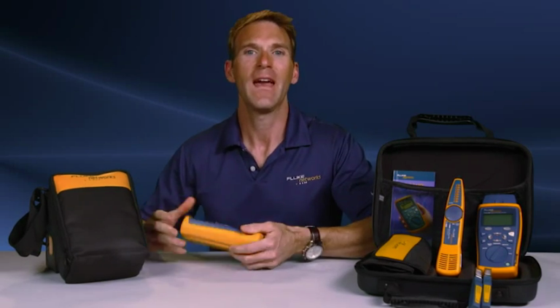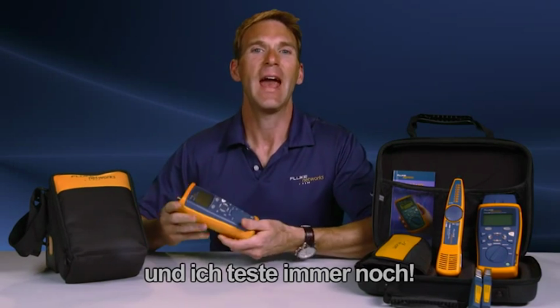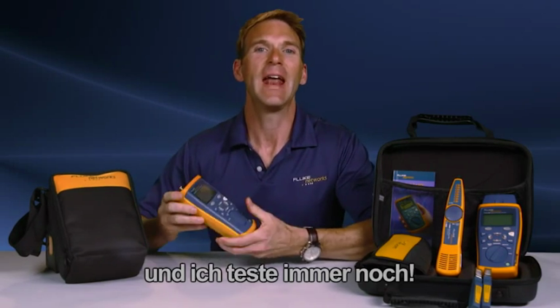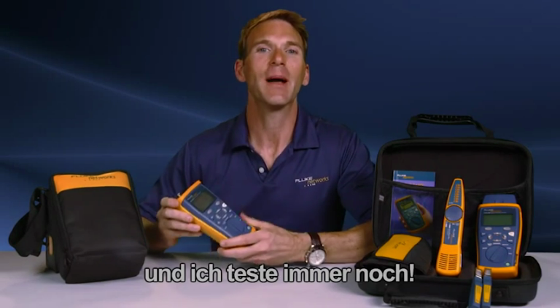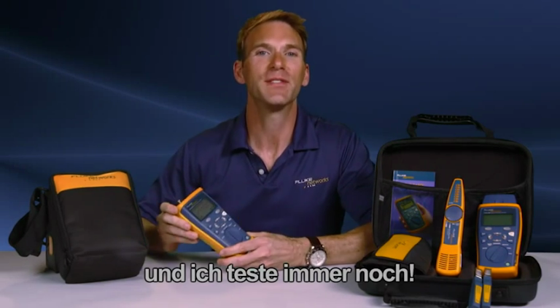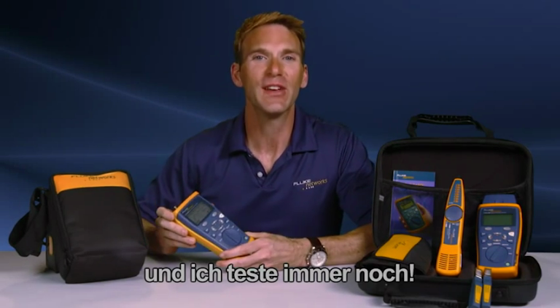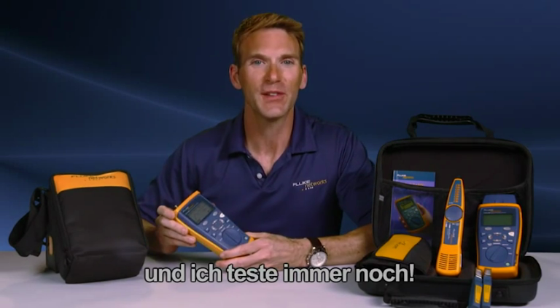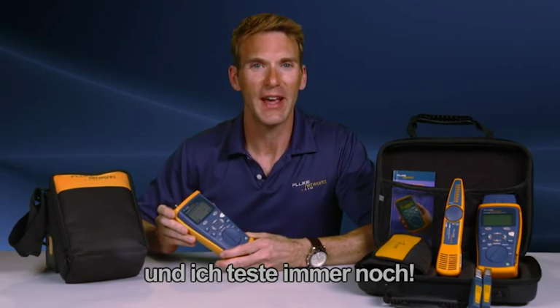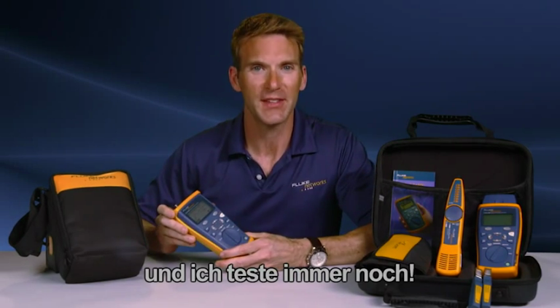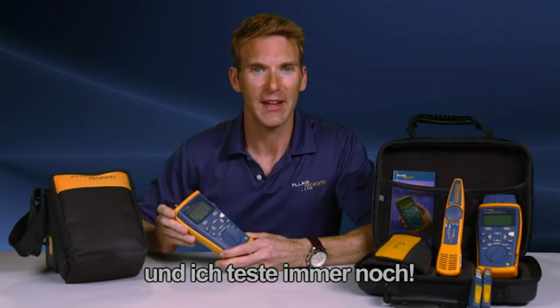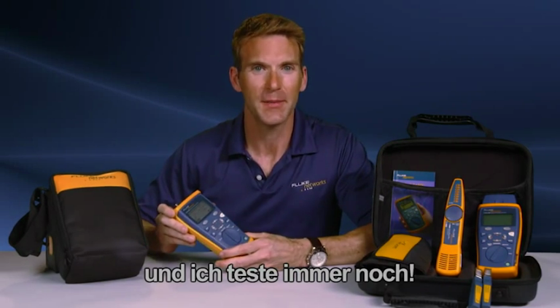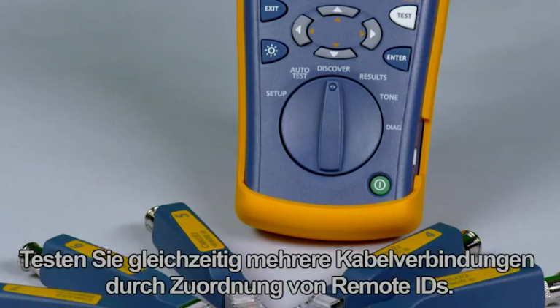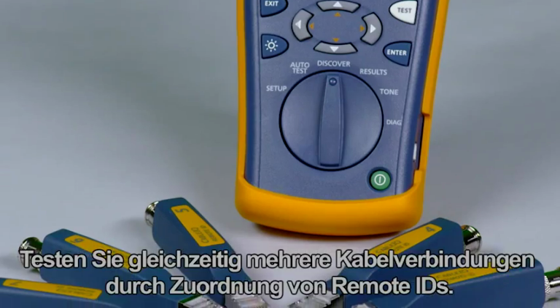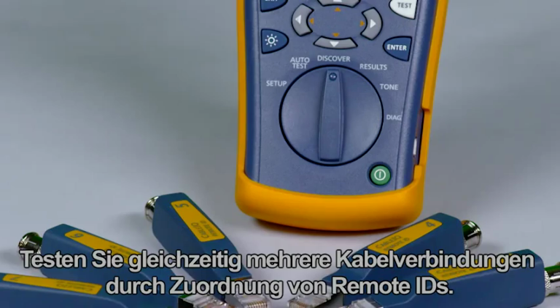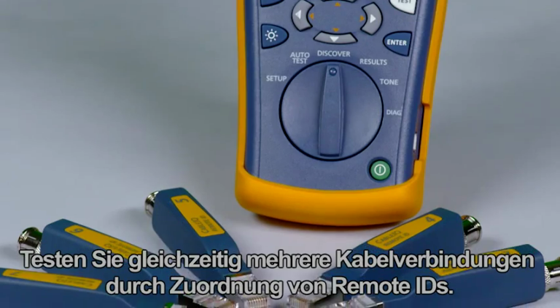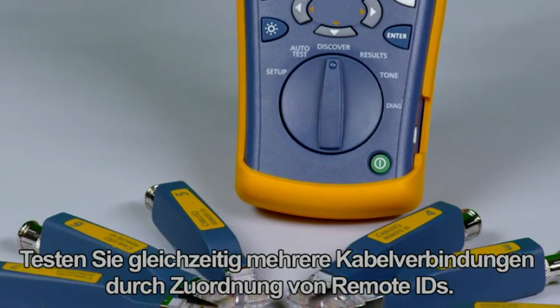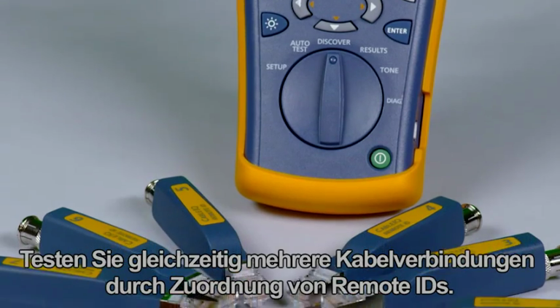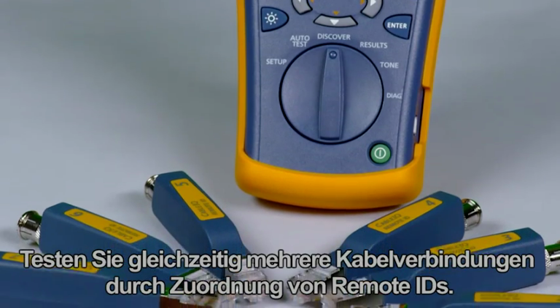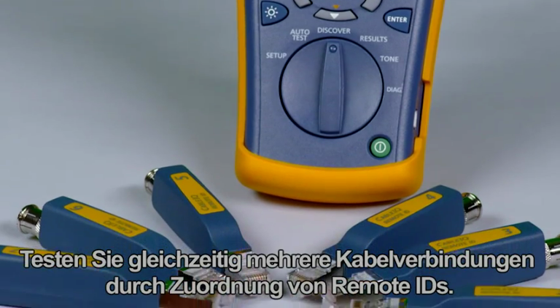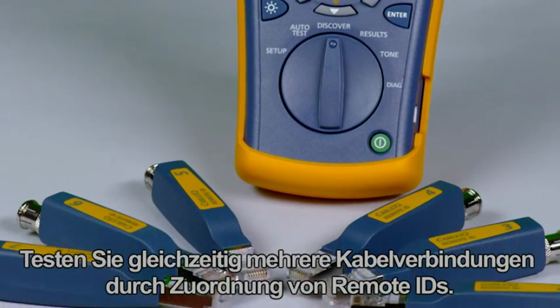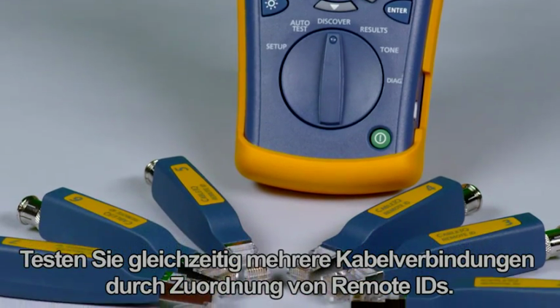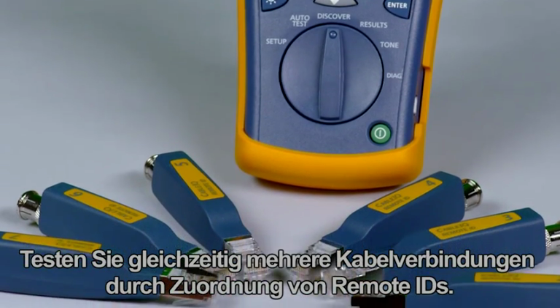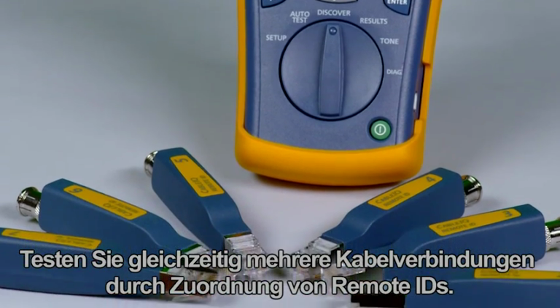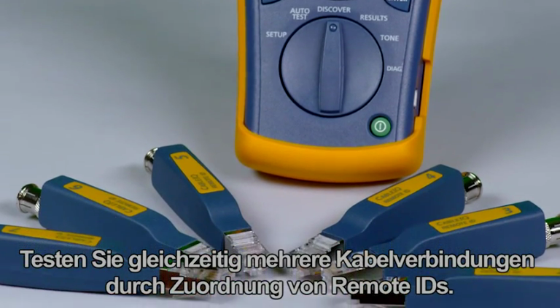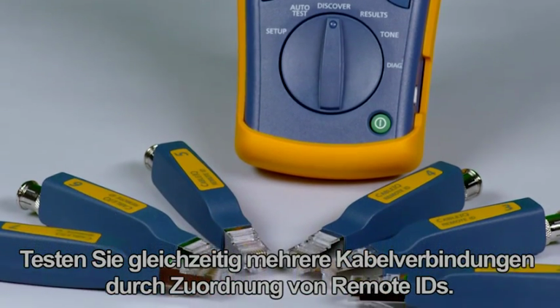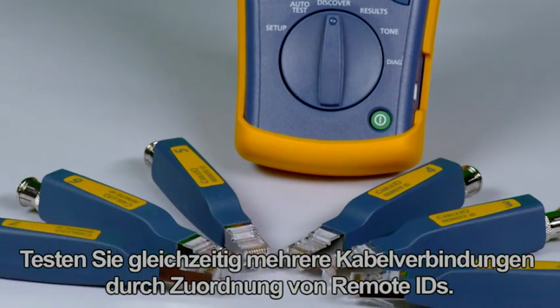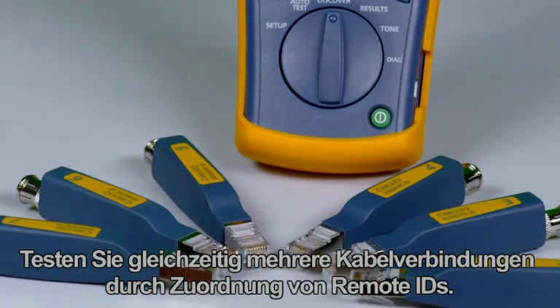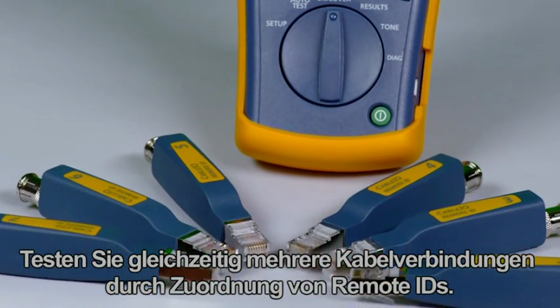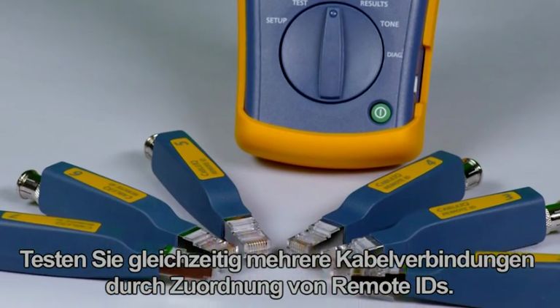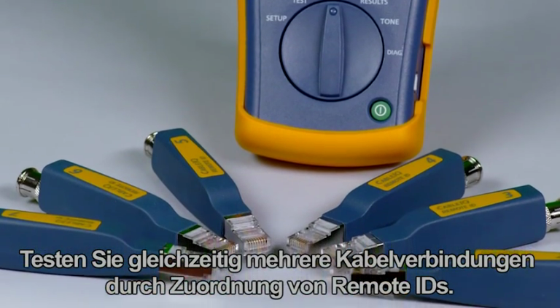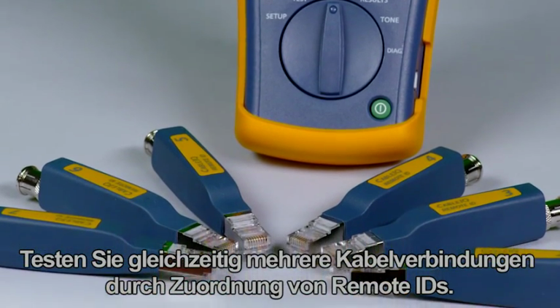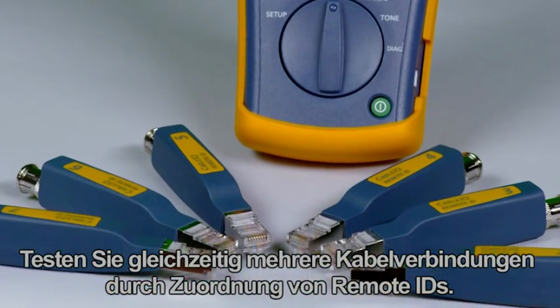And I'm still testing. Test several cabling links at once by attaching the remote IDs.